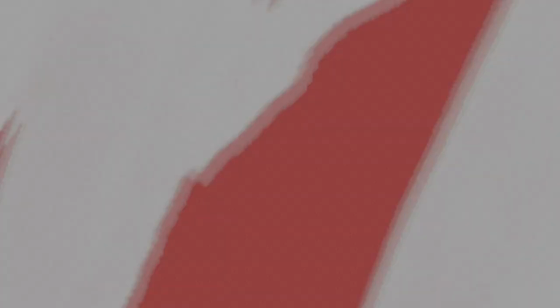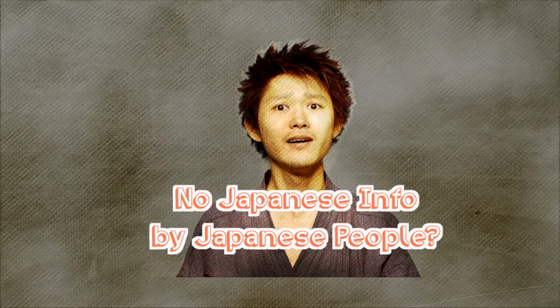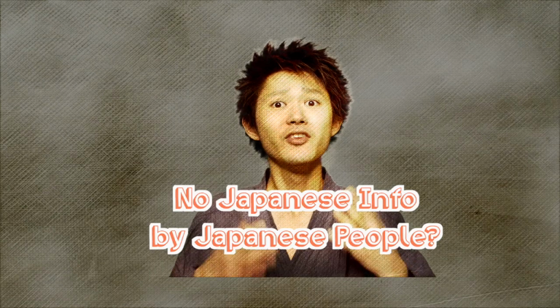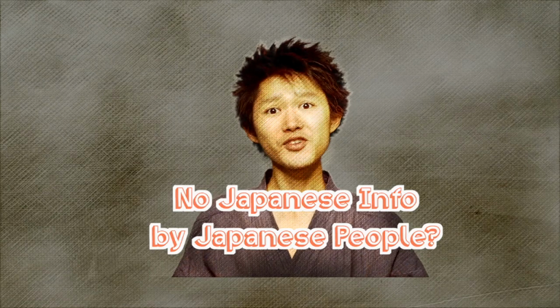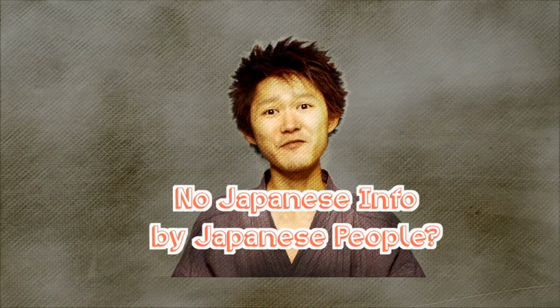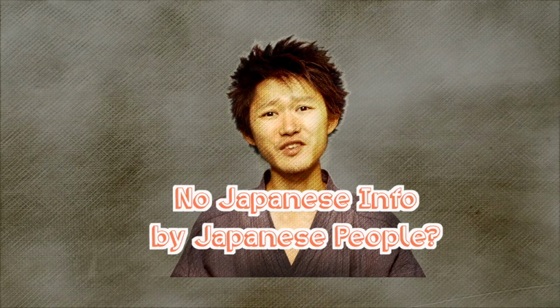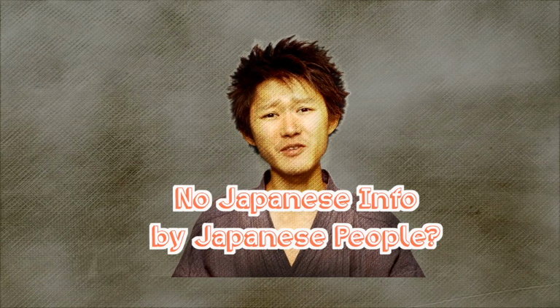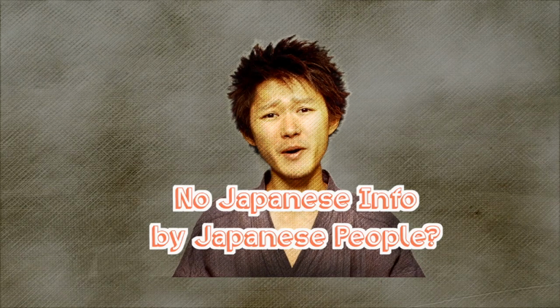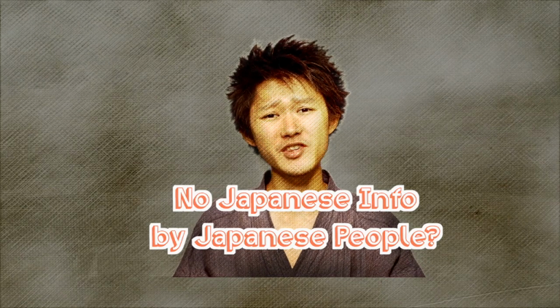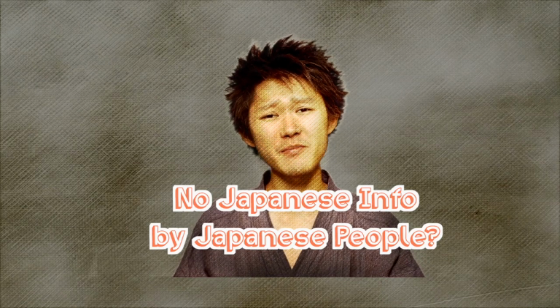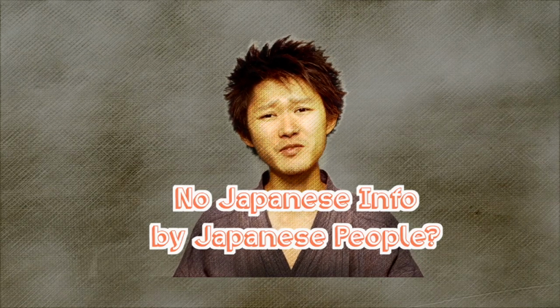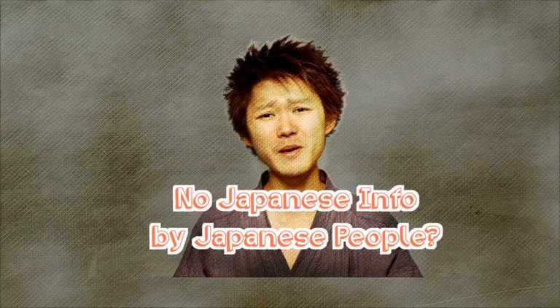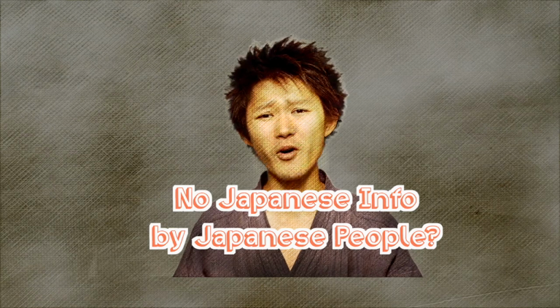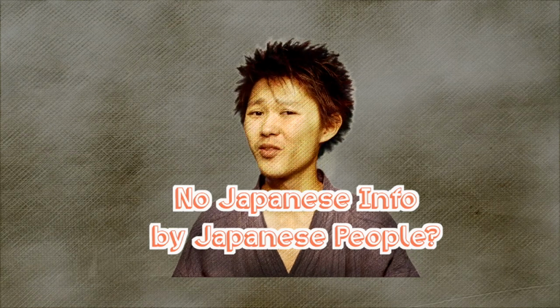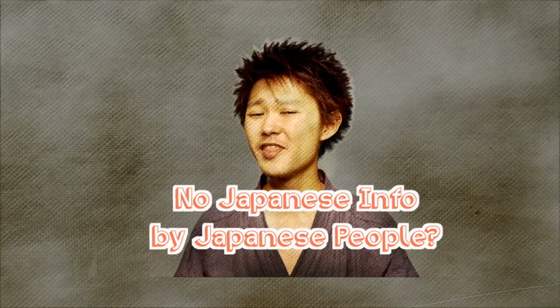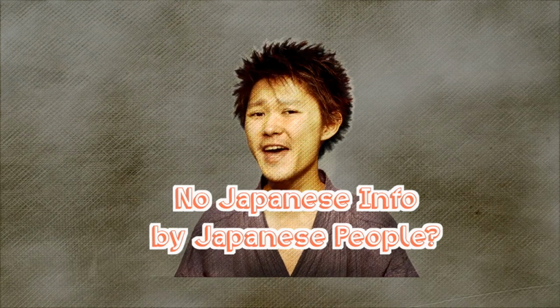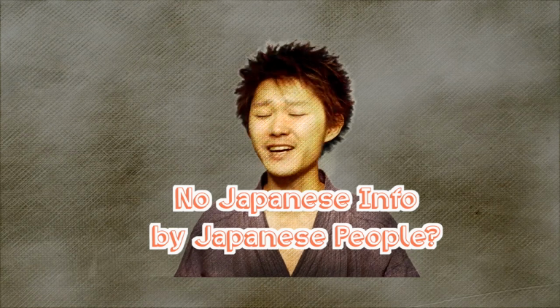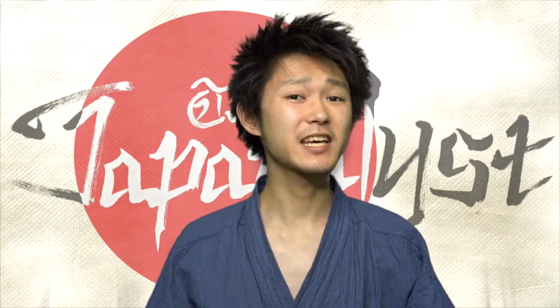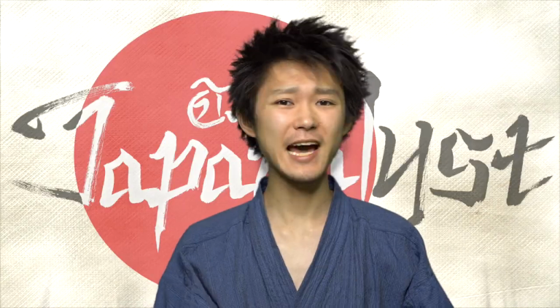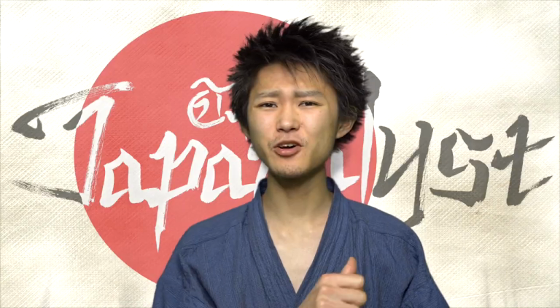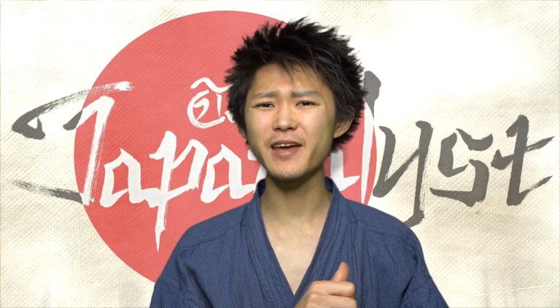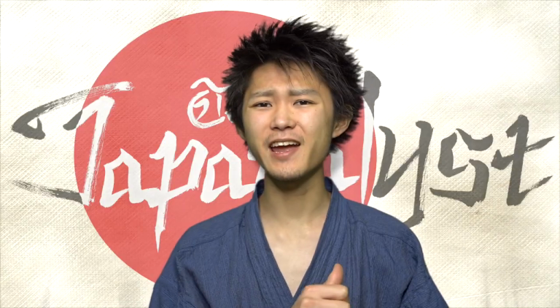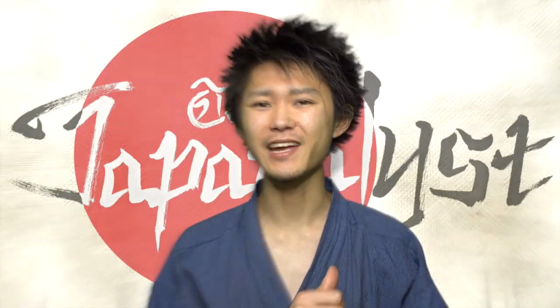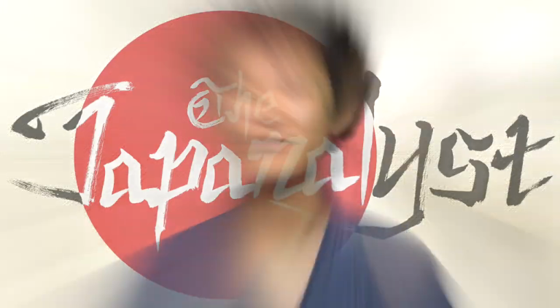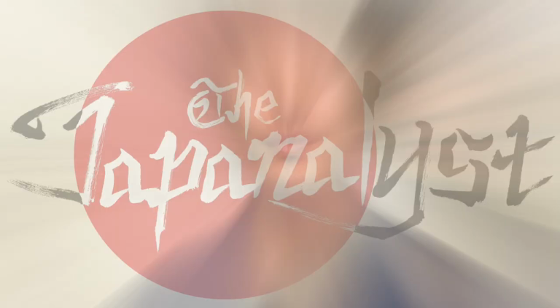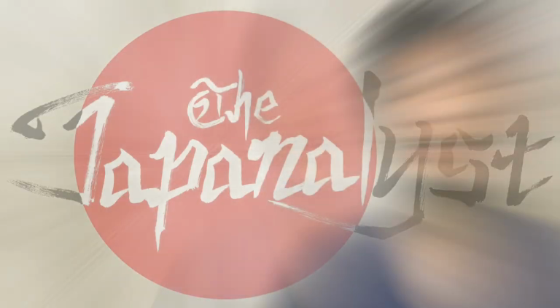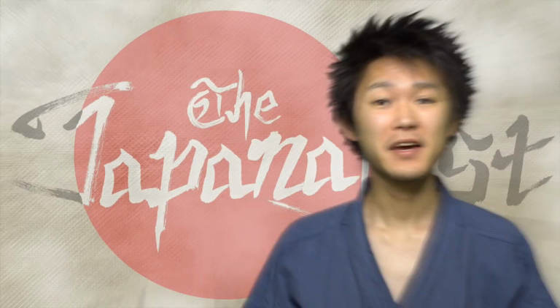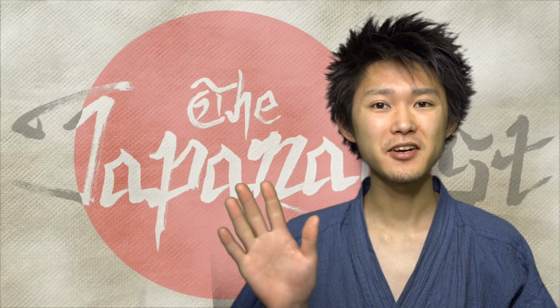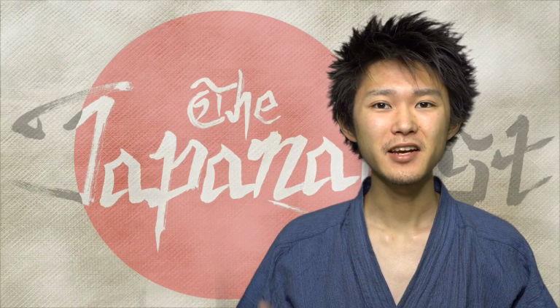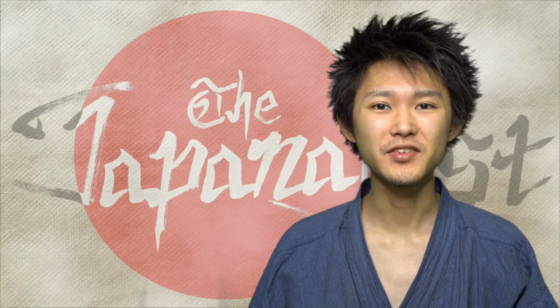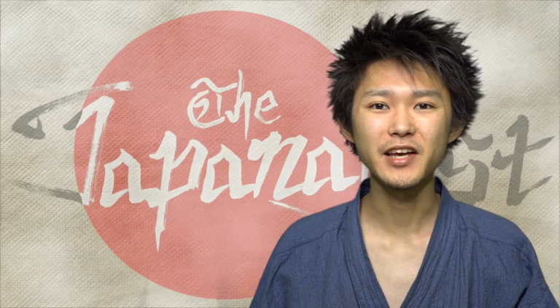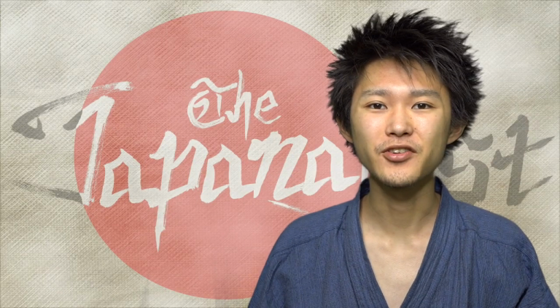No Japanese info by Japanese people? Then call me! Hey there, it's Naoto.